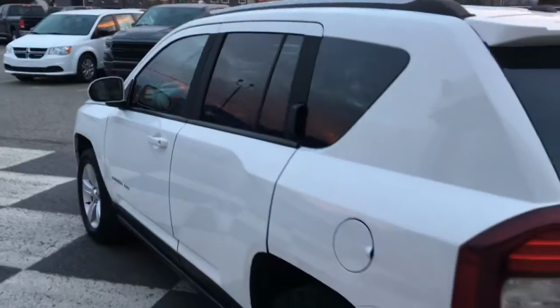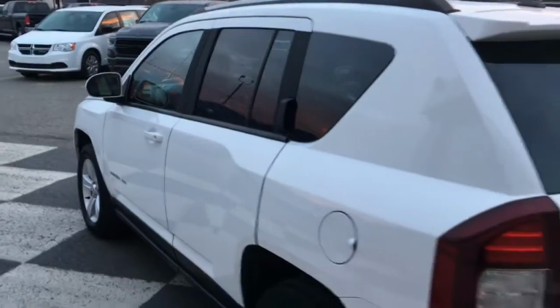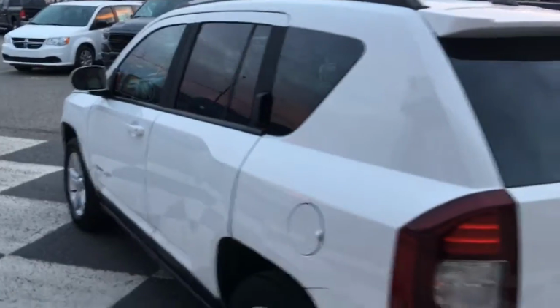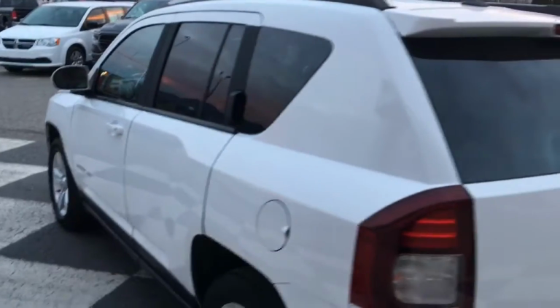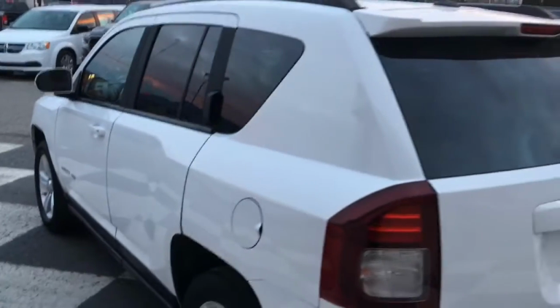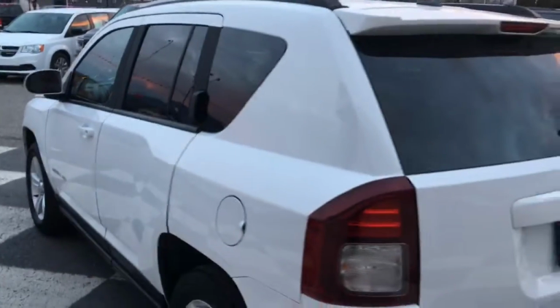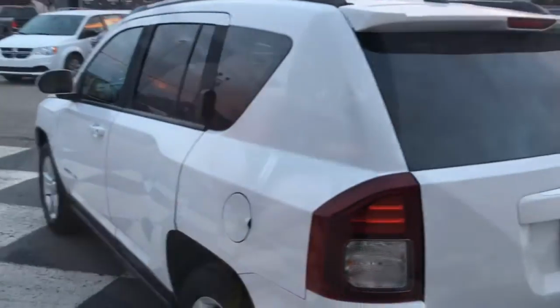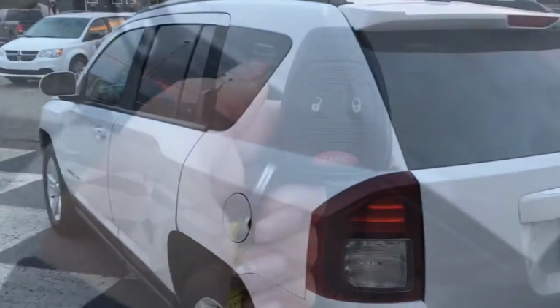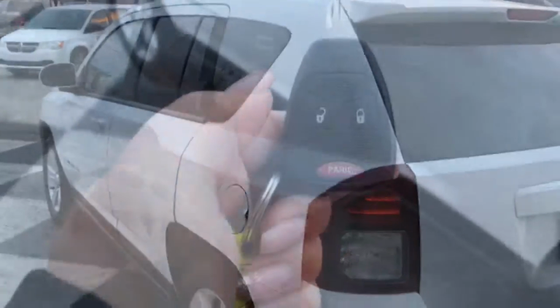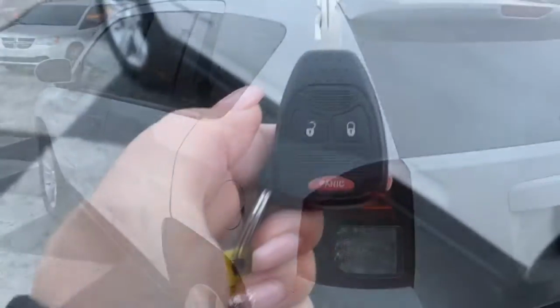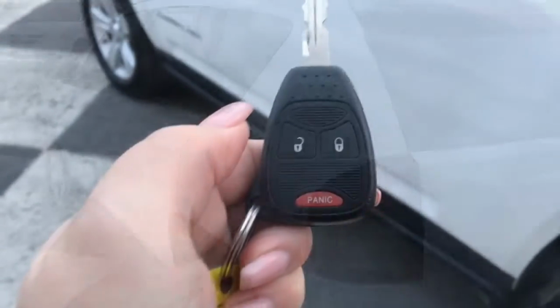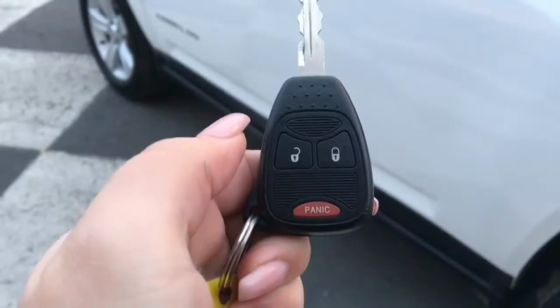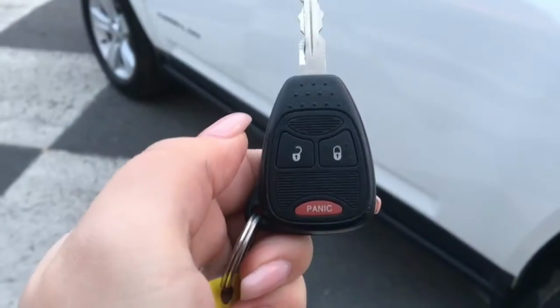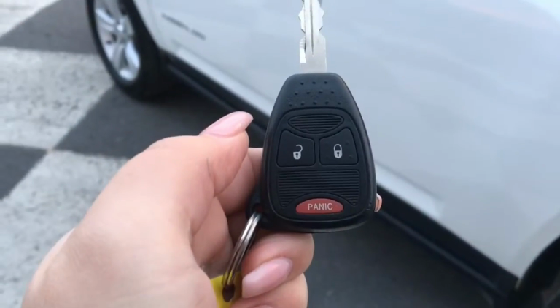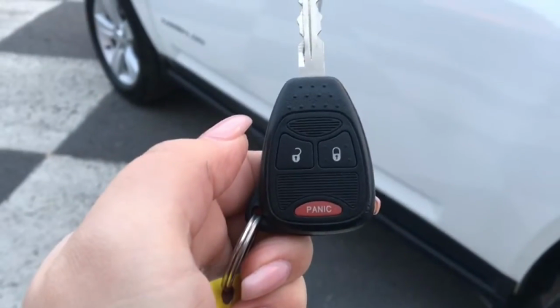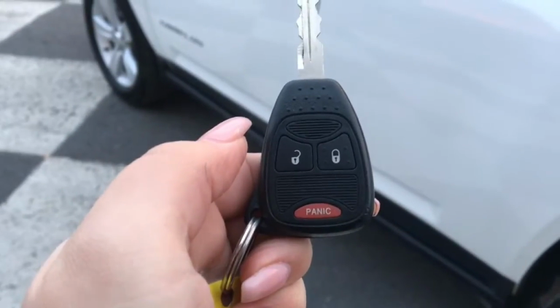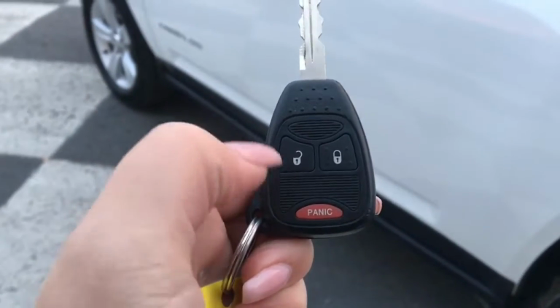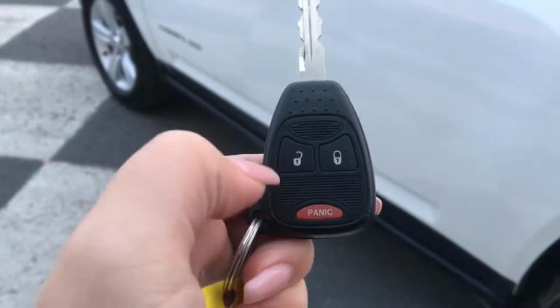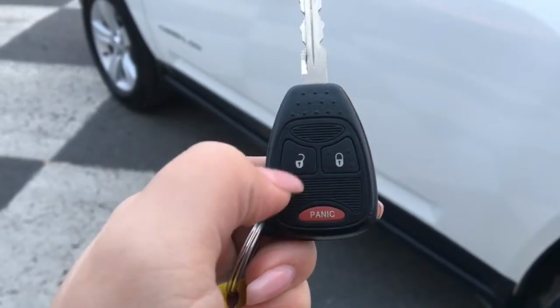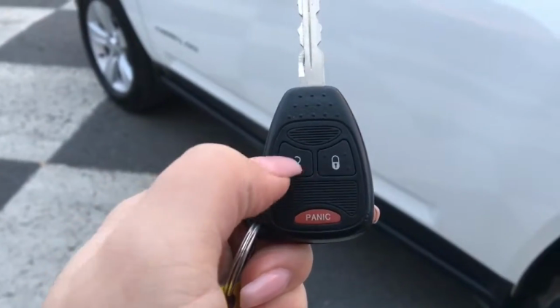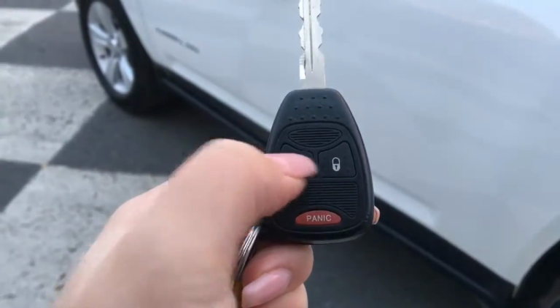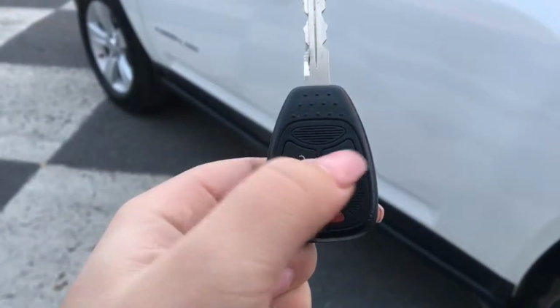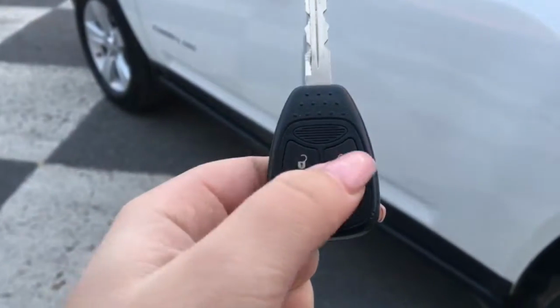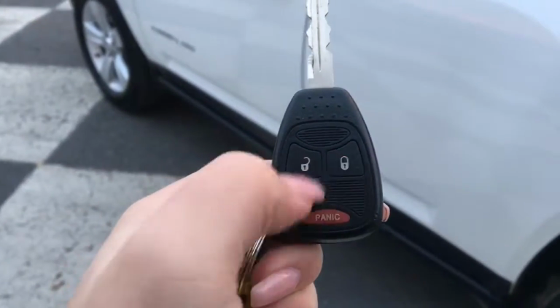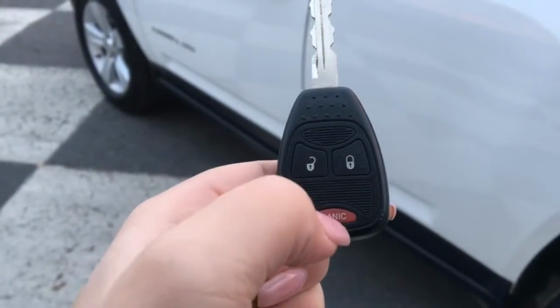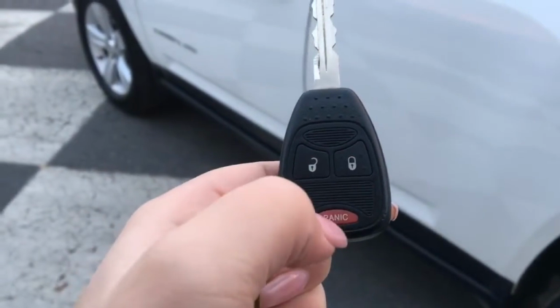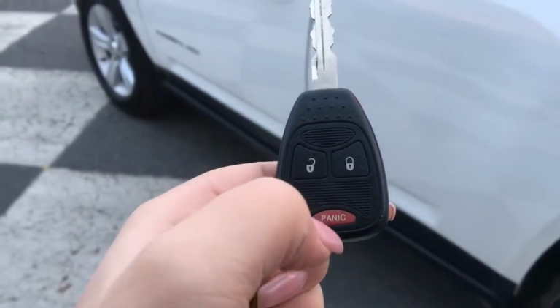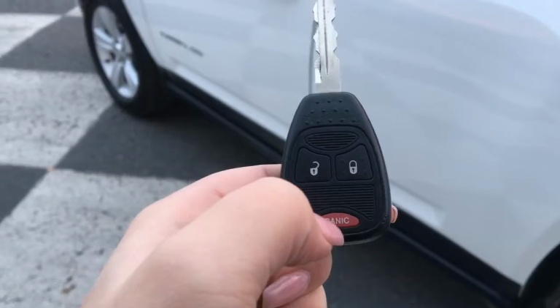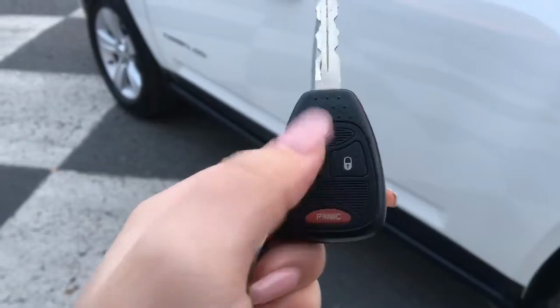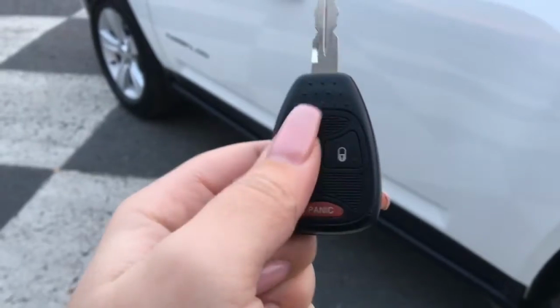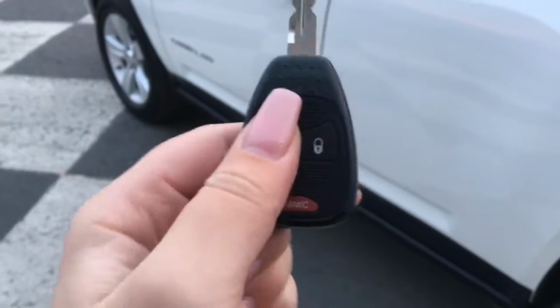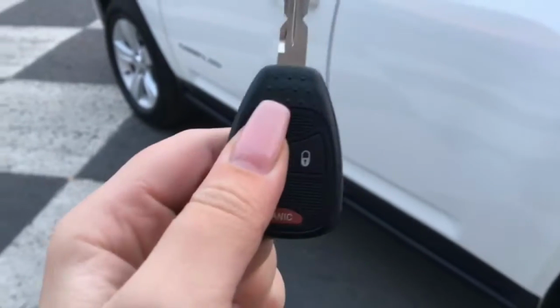Let me grab the keys and show you the inside. Taking a look at your key fob, you have your unlock, lock, and panic buttons.